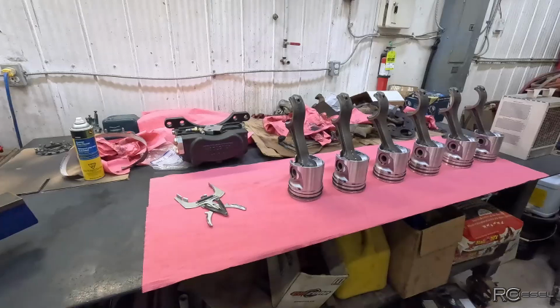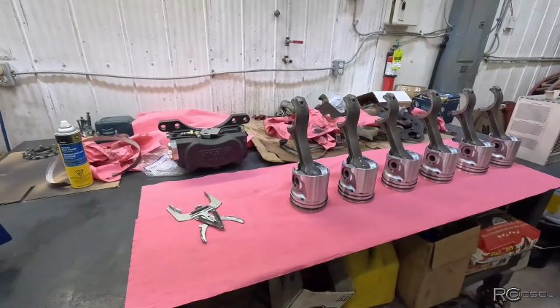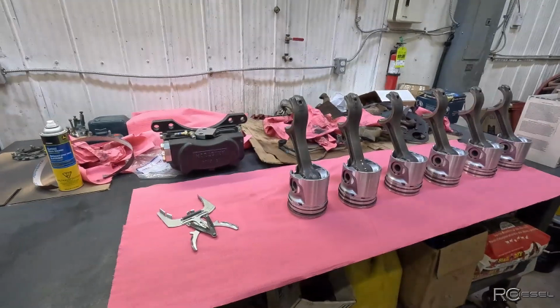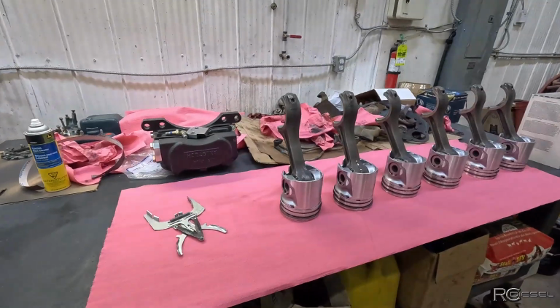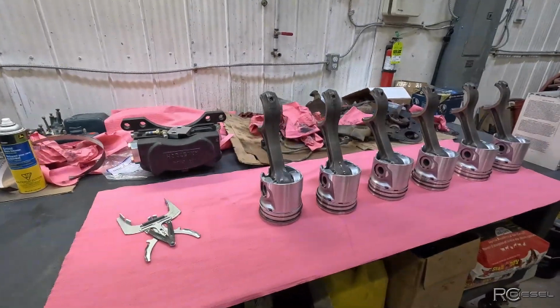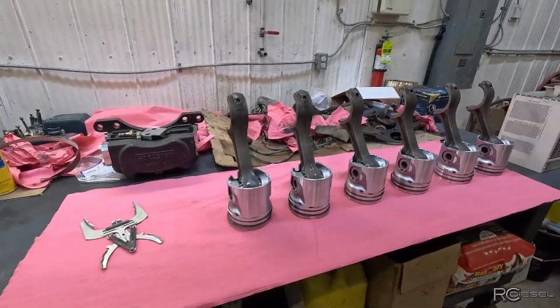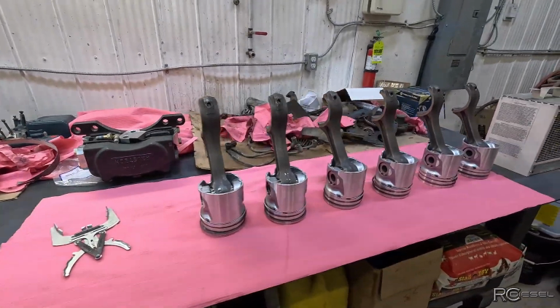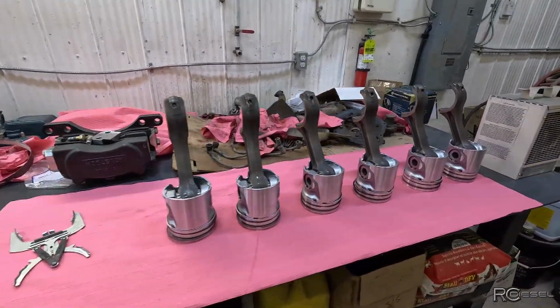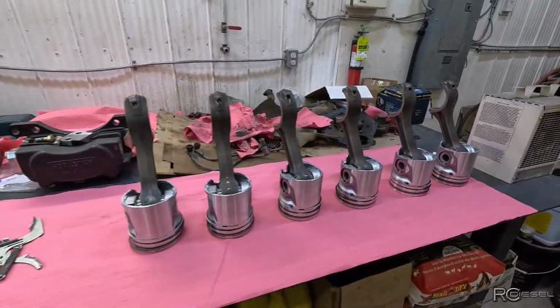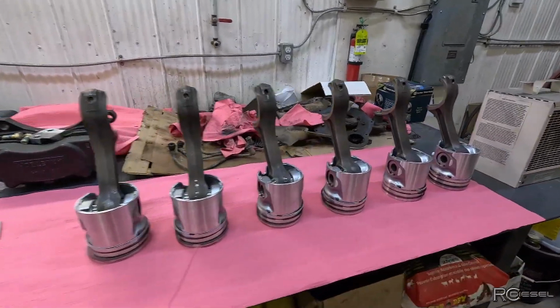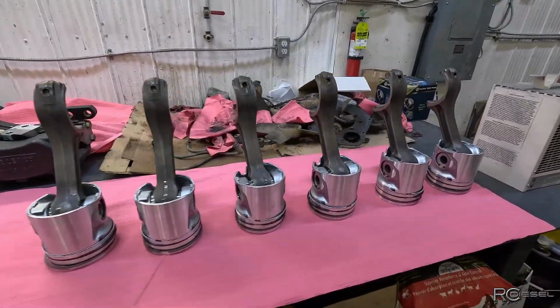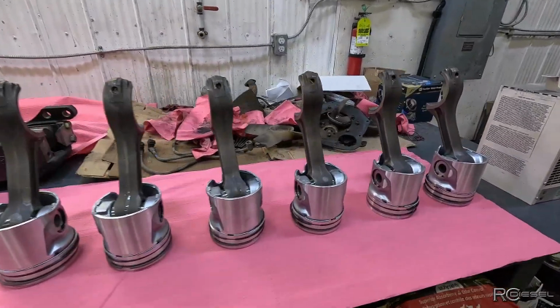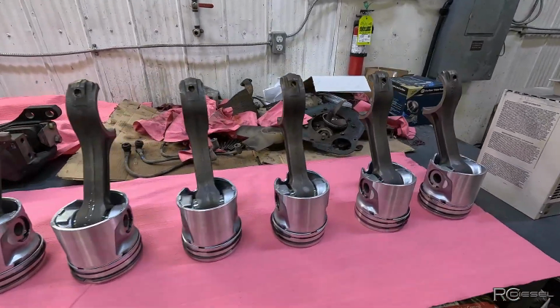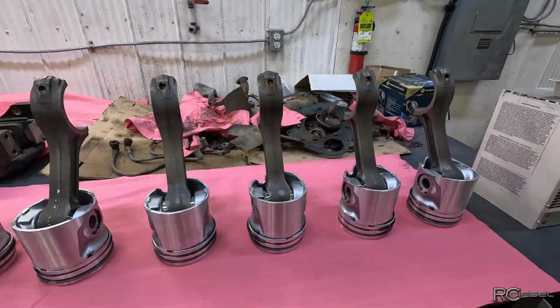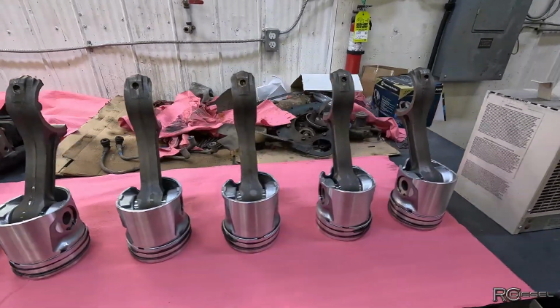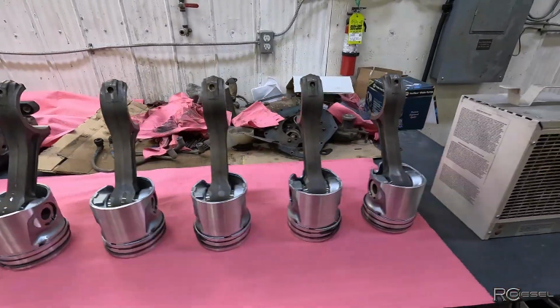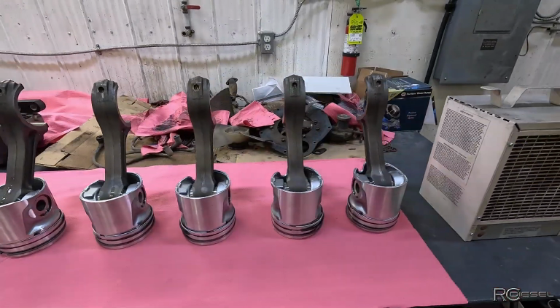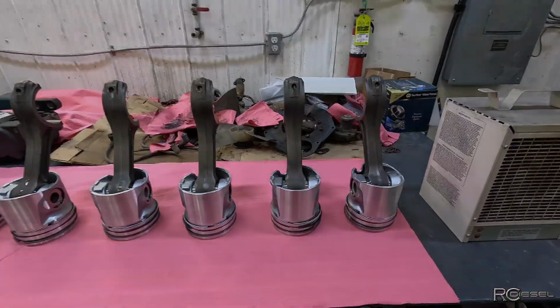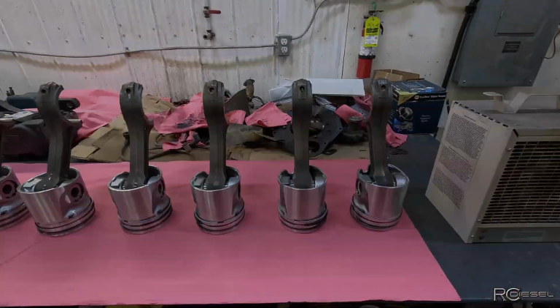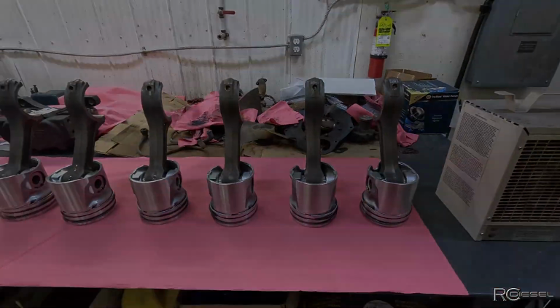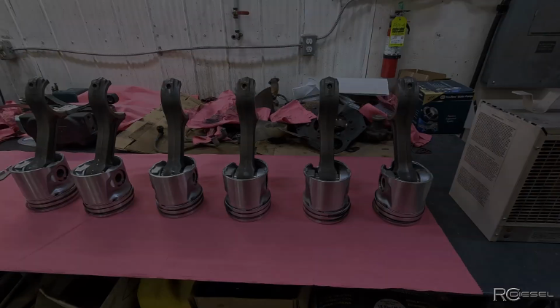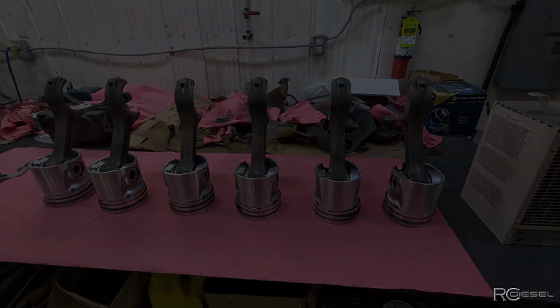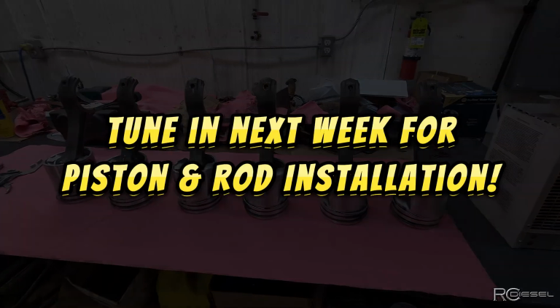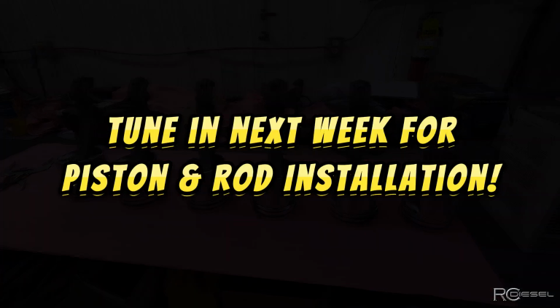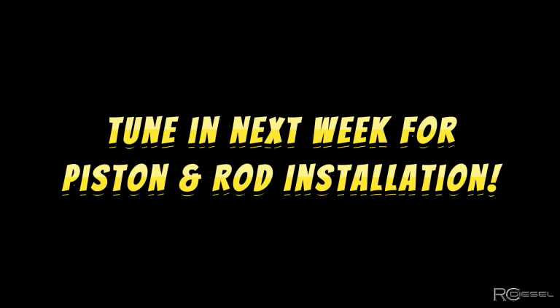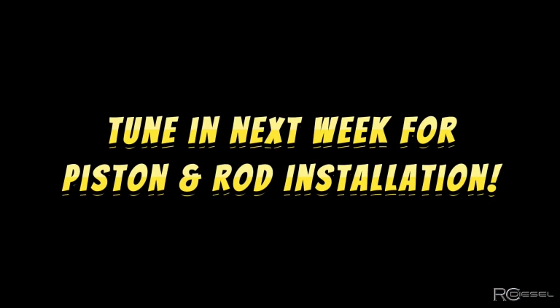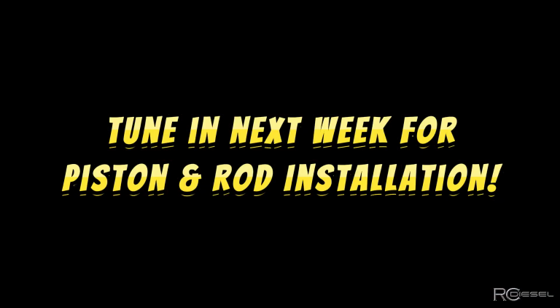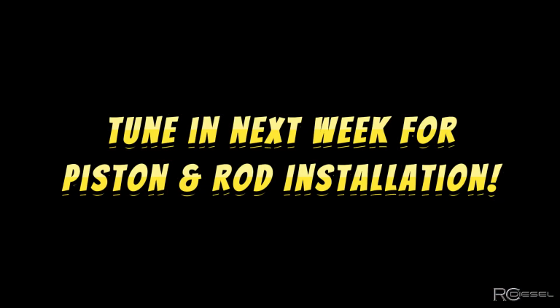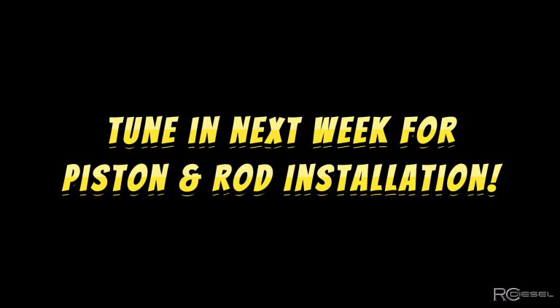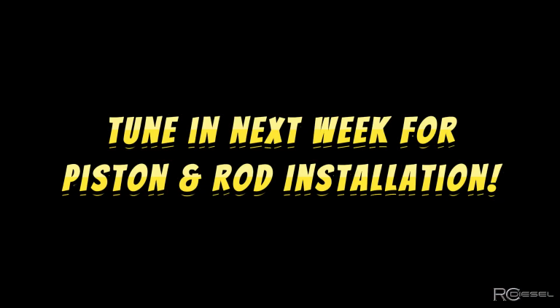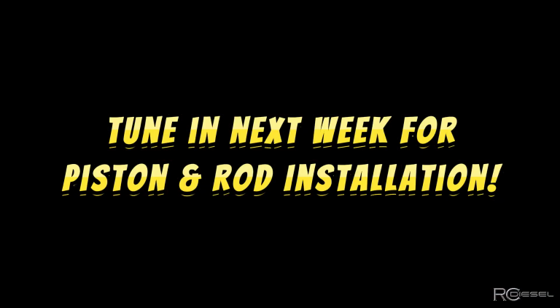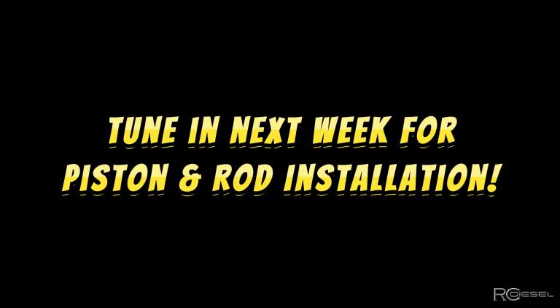Those pistons are ready to be installed. We'll see you next time.